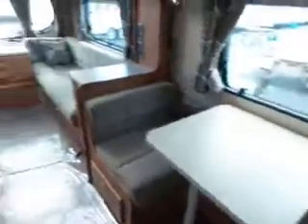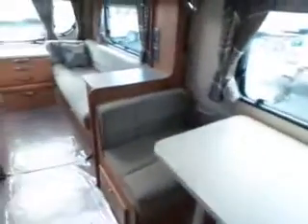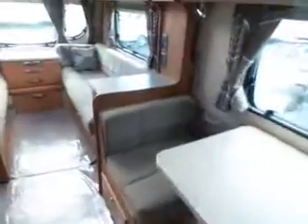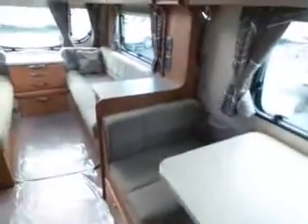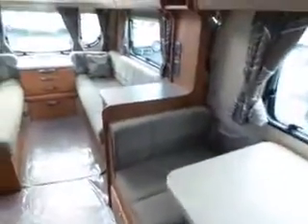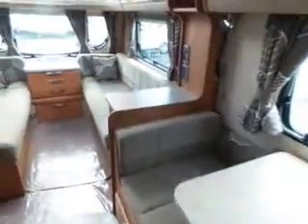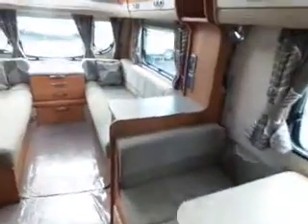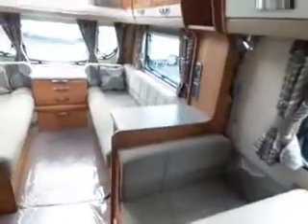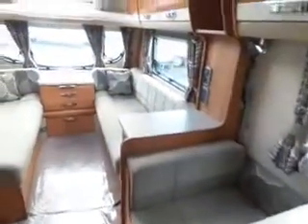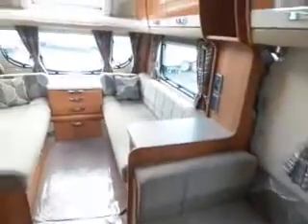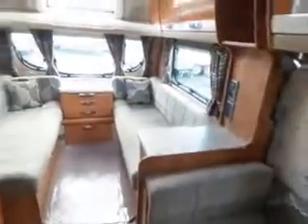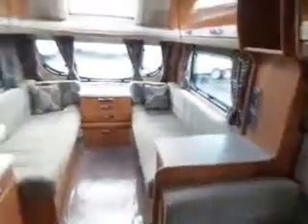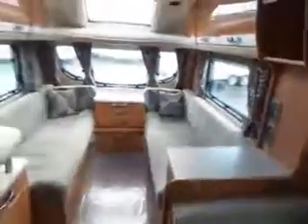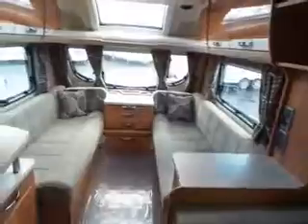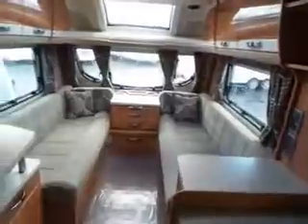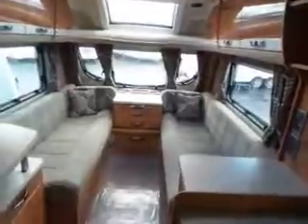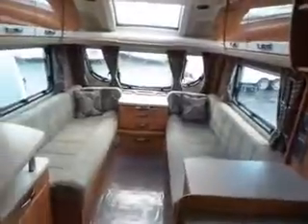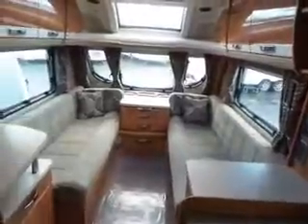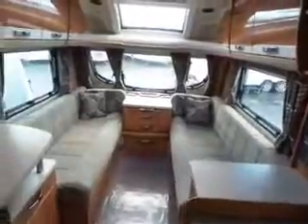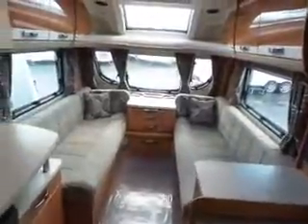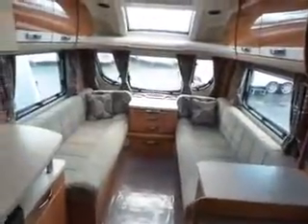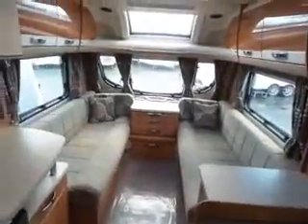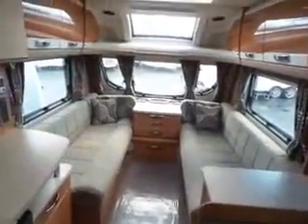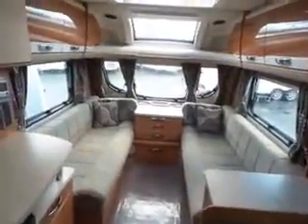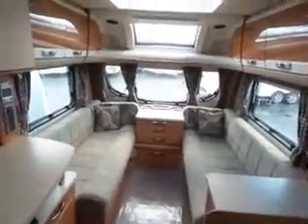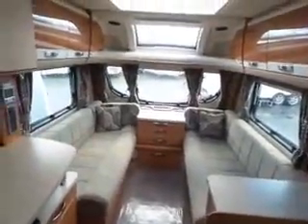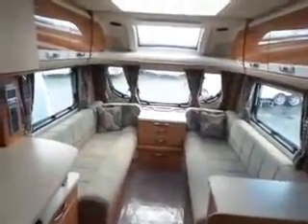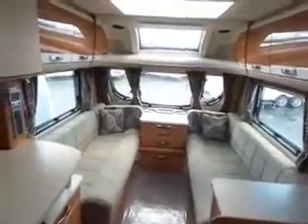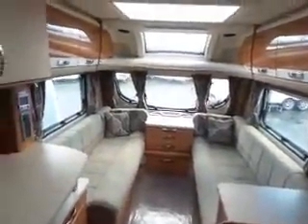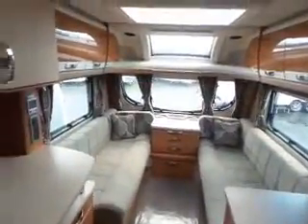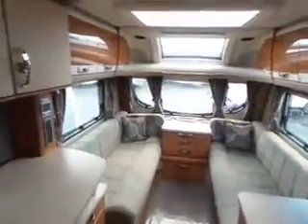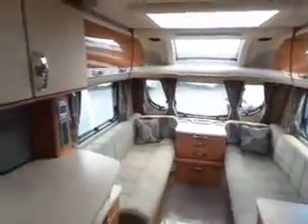Looking down the van, you've got your lounge area which makes up into a double bed with all your storage.